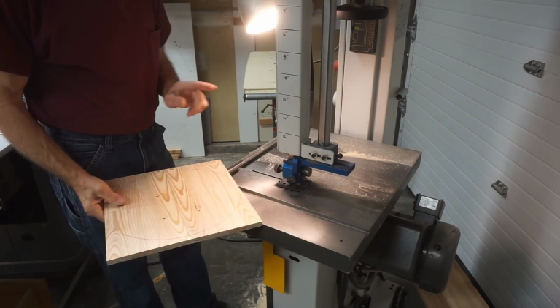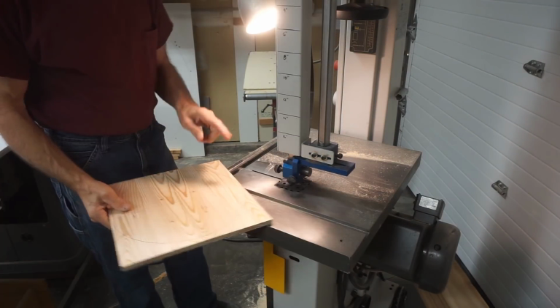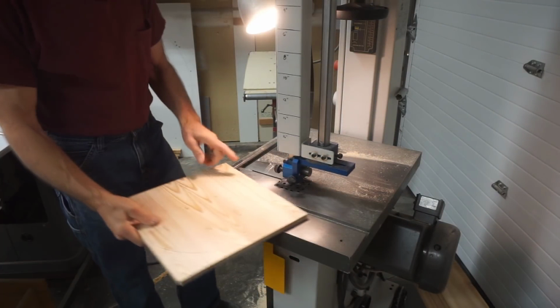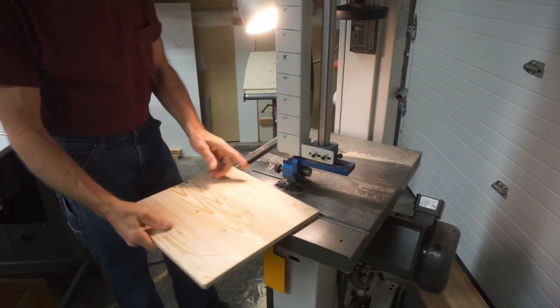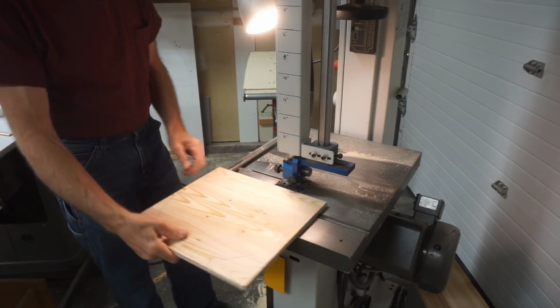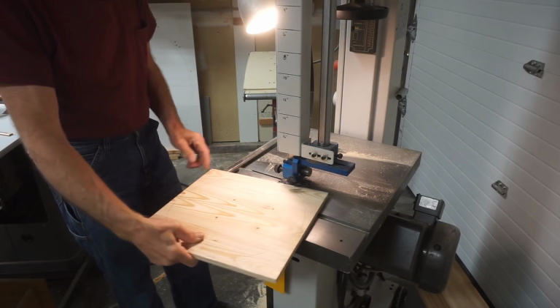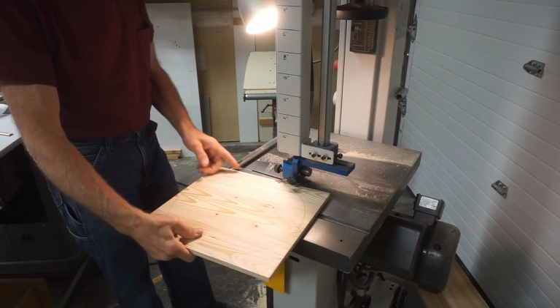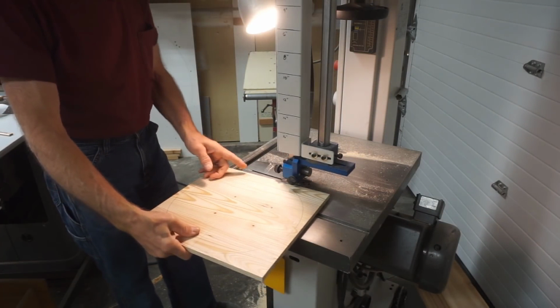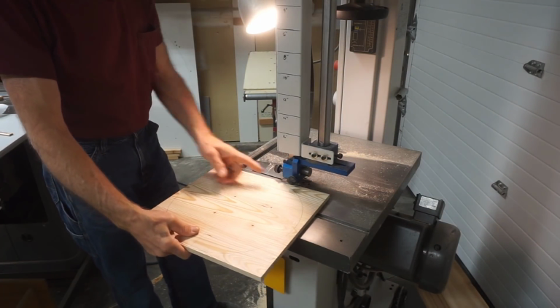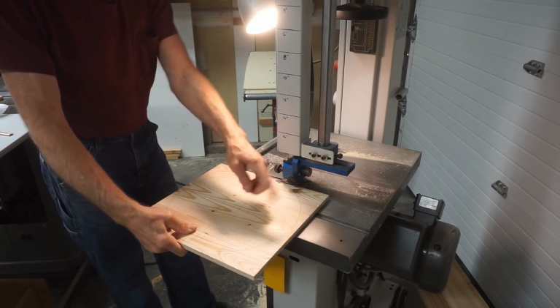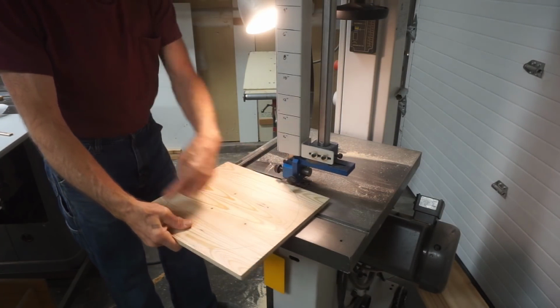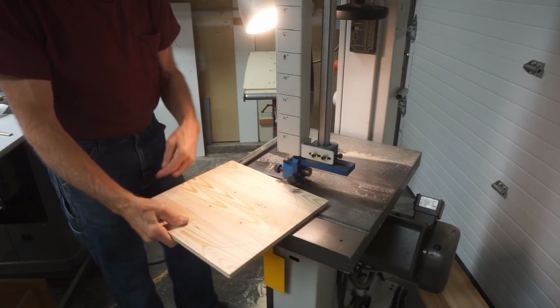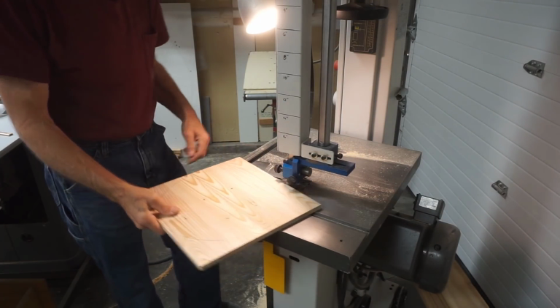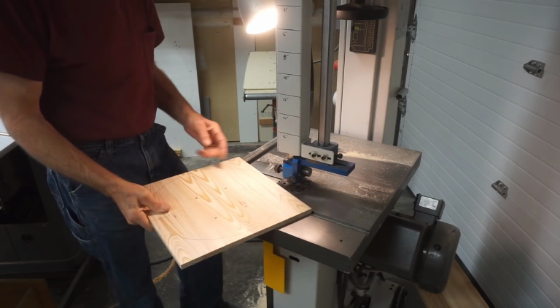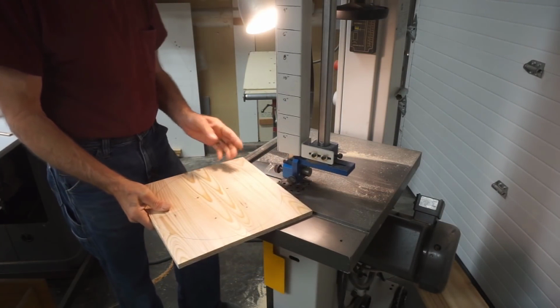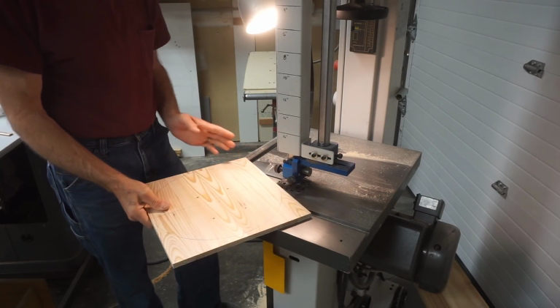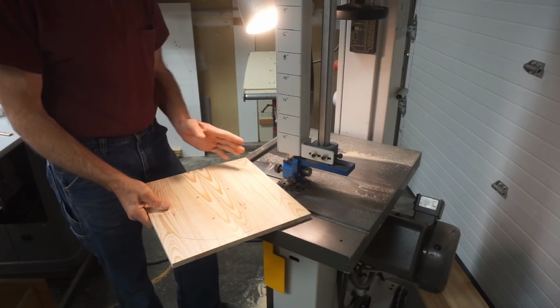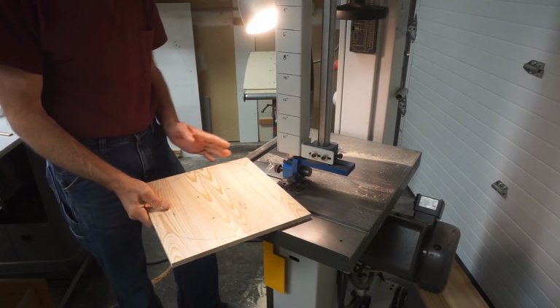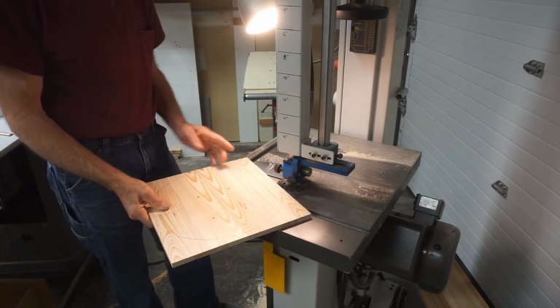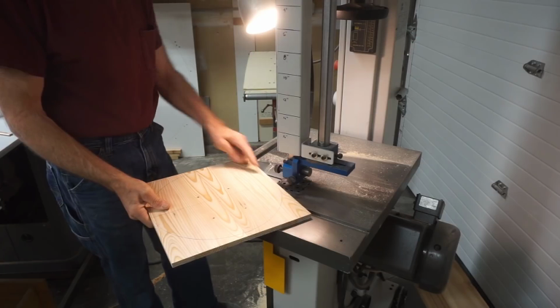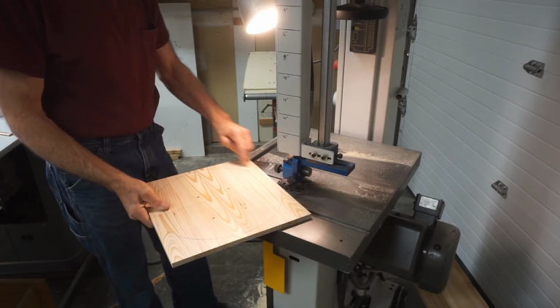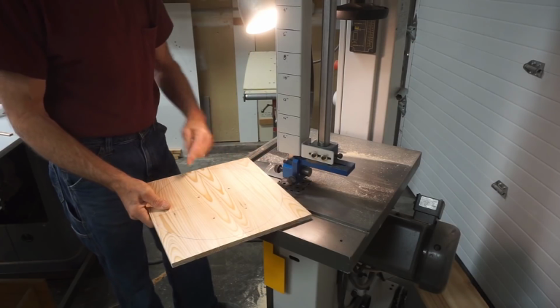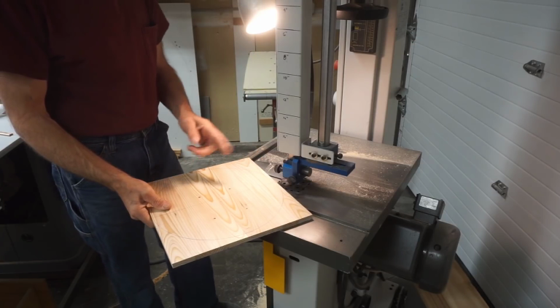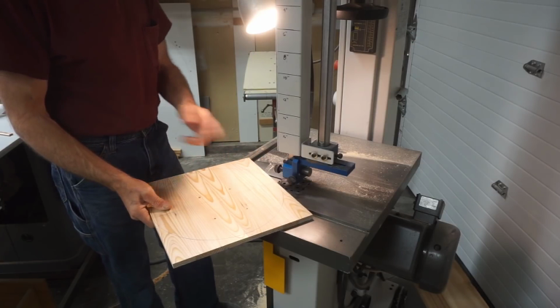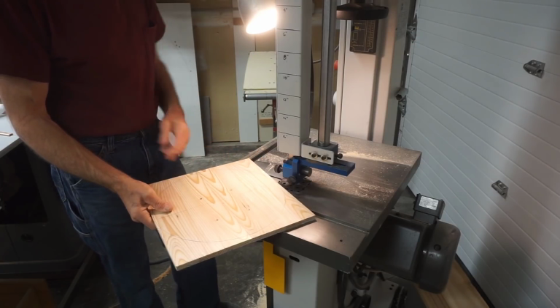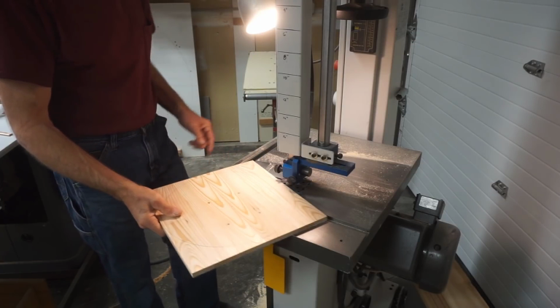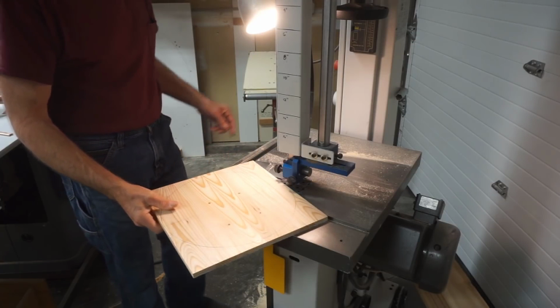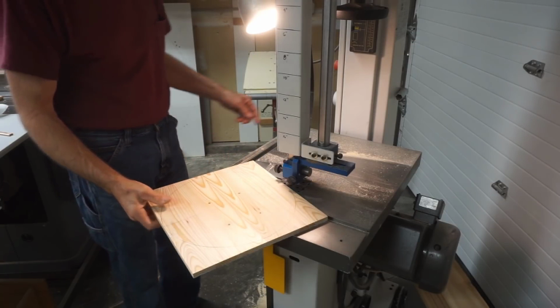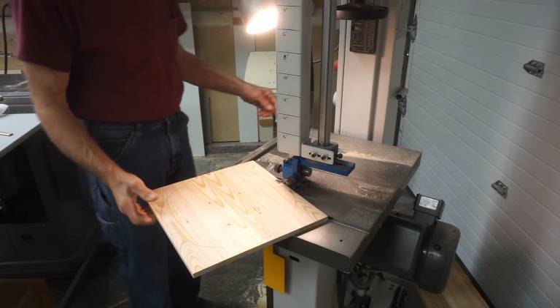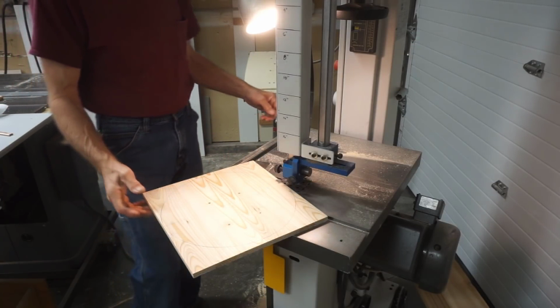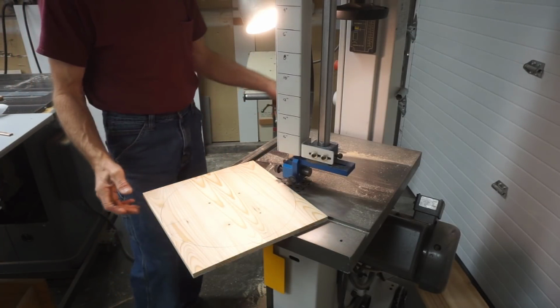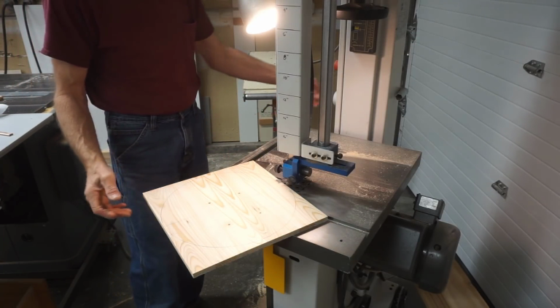This blade is too wide for making this cut in one pass, so I'll trim it close and then finish it up.